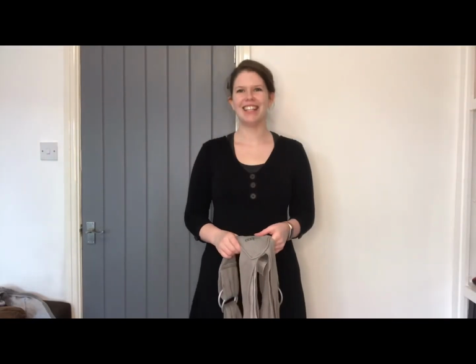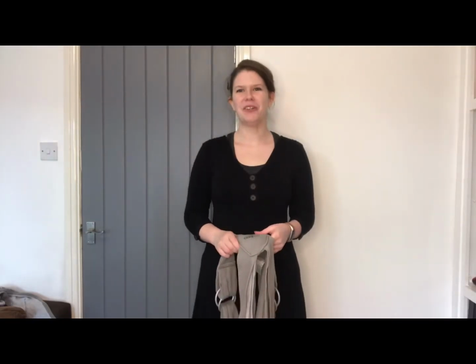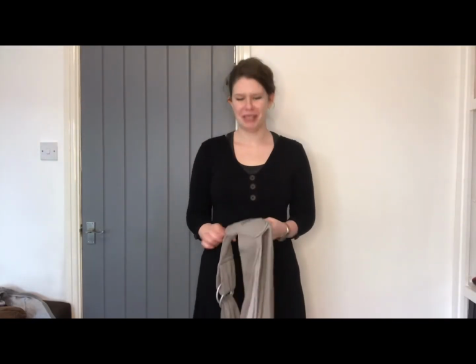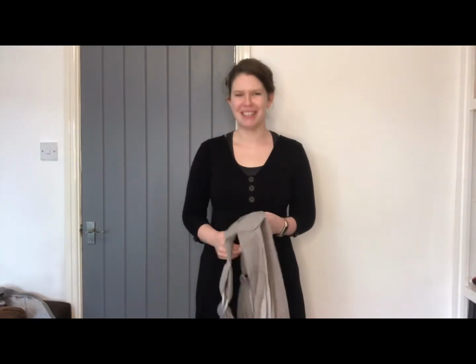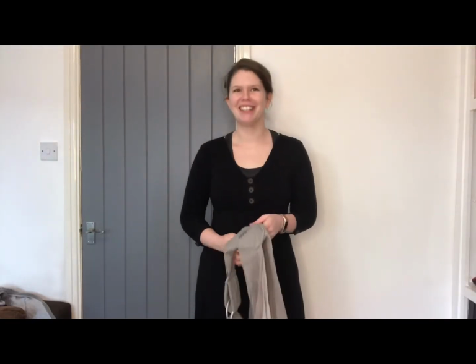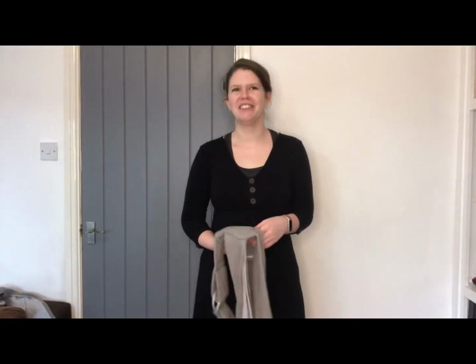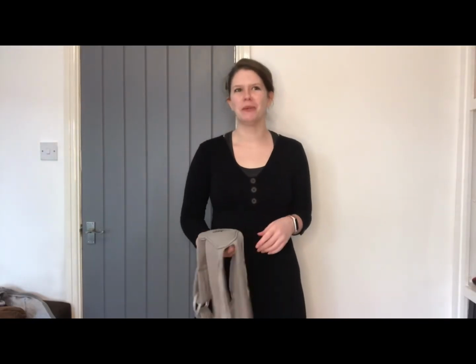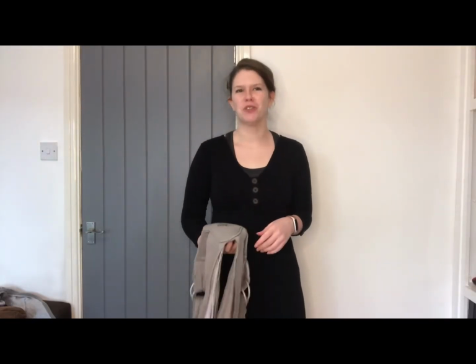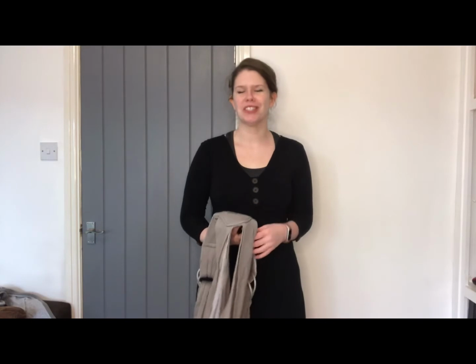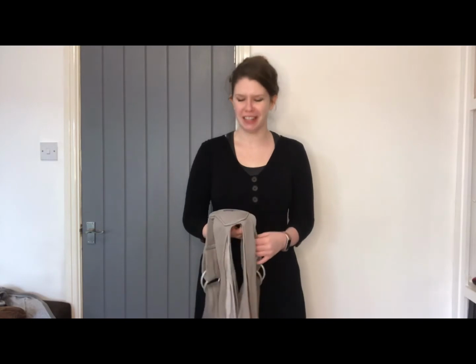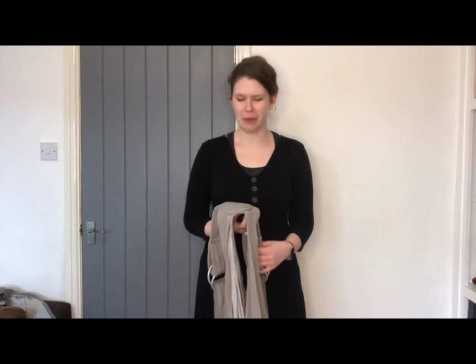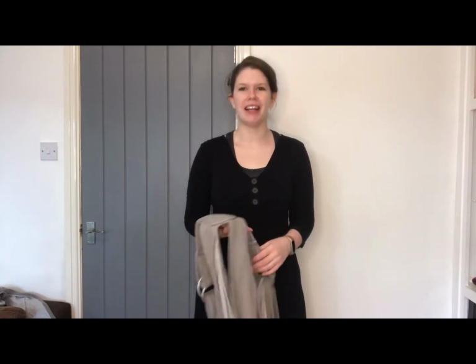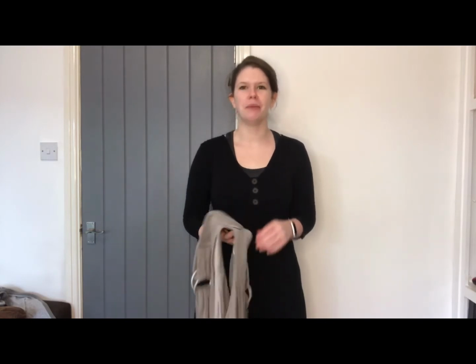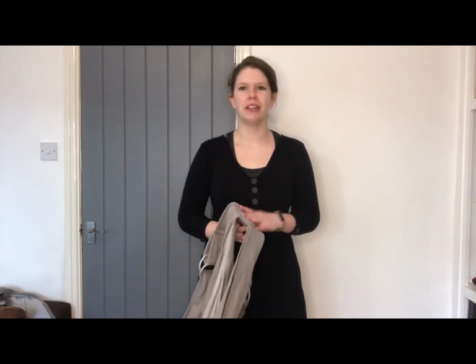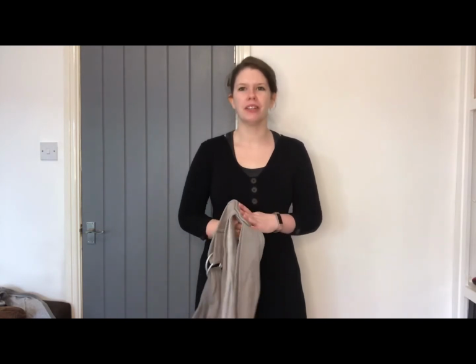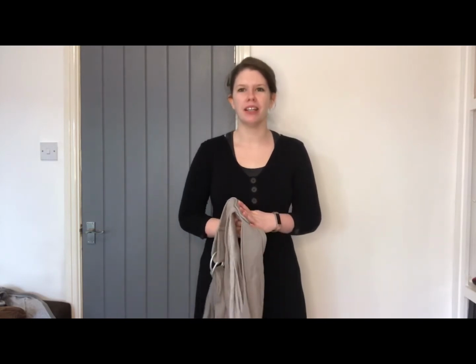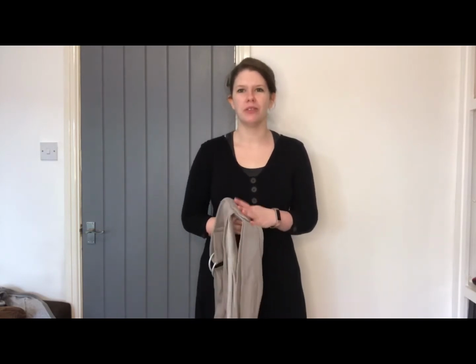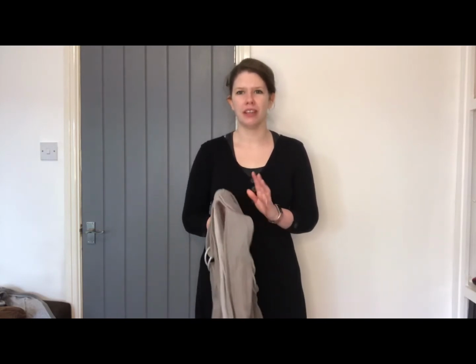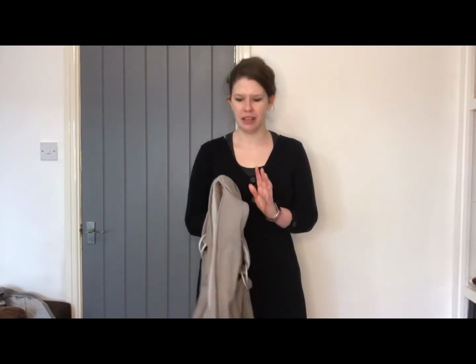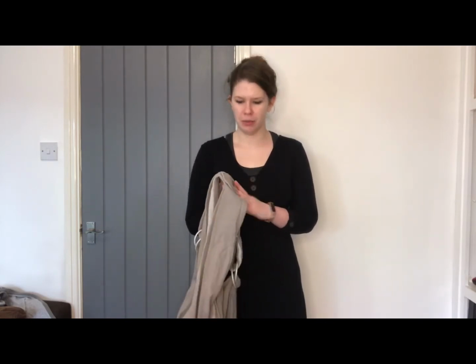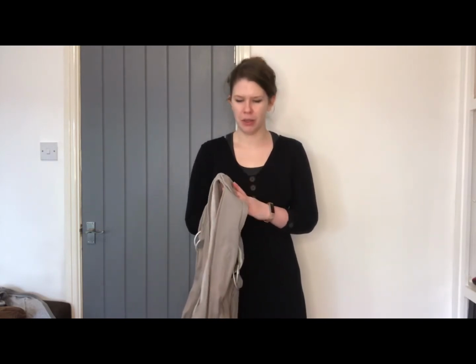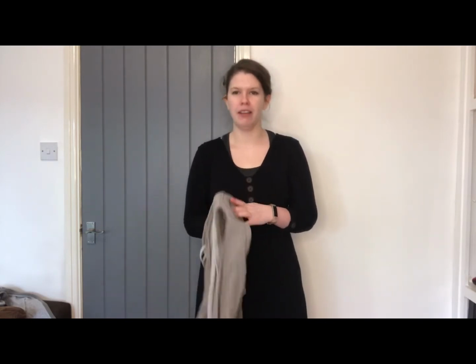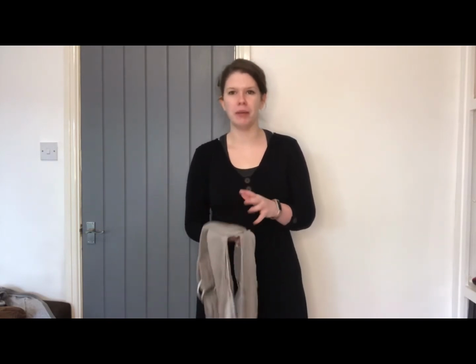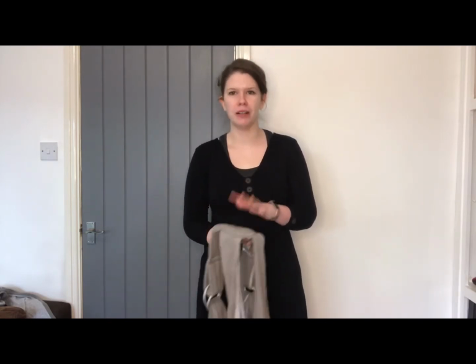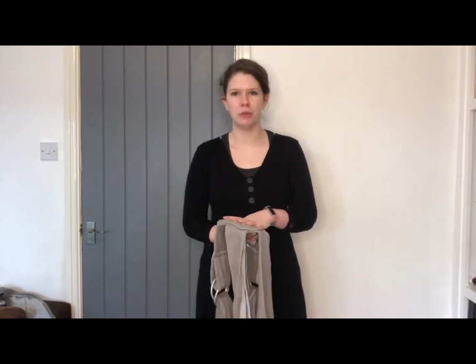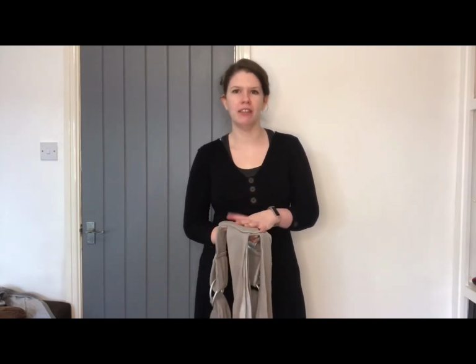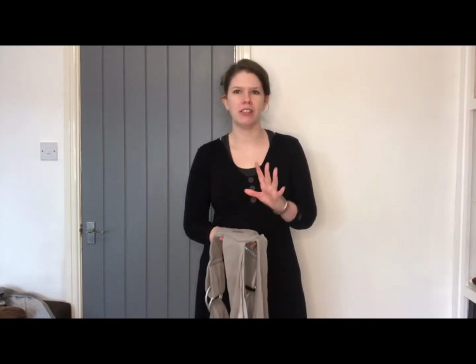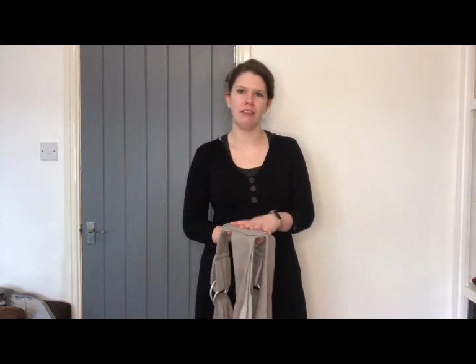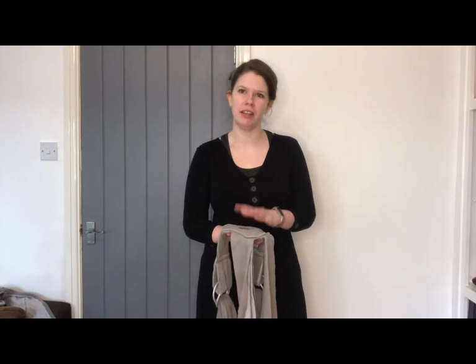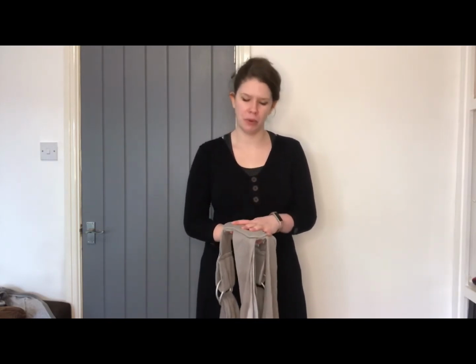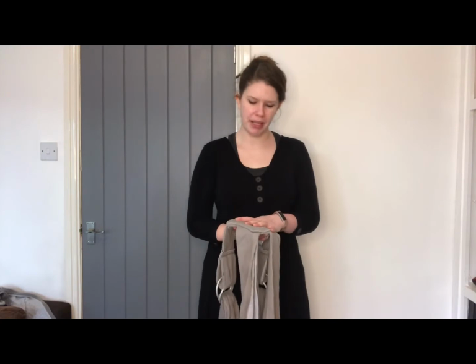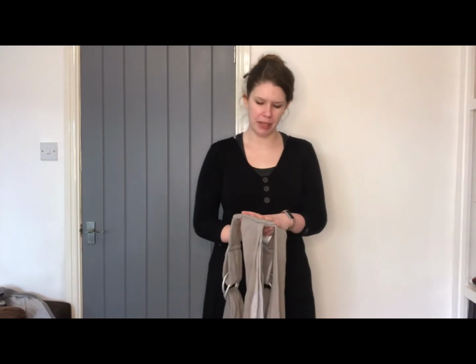Hello, my name is Nicola. I run the West George's Sling Library and we're going to look at using a Caboo carrier by Close Parent to carry a newborn baby.